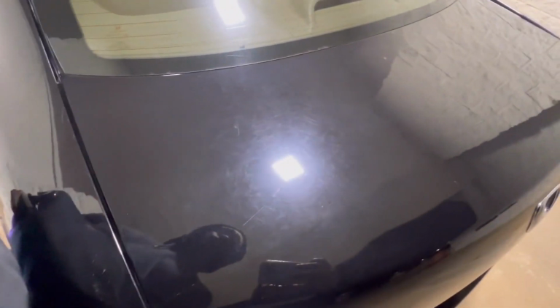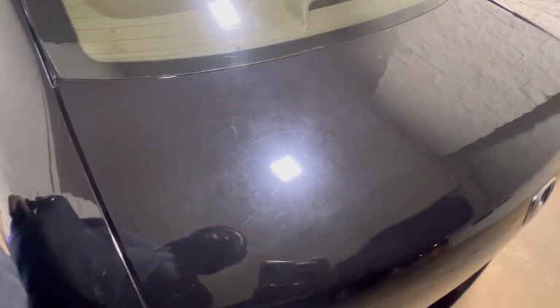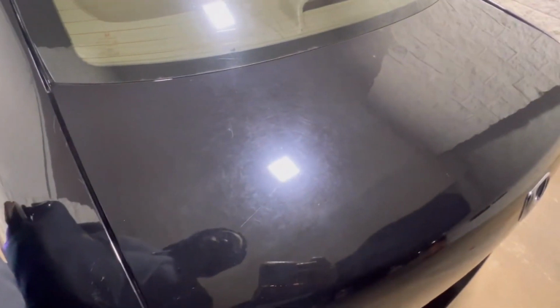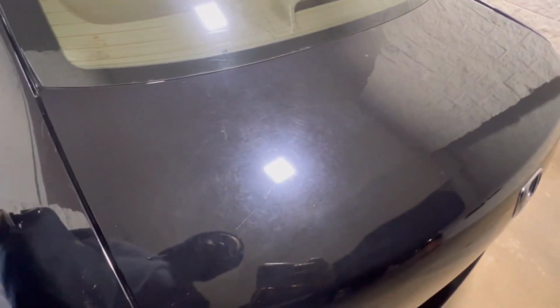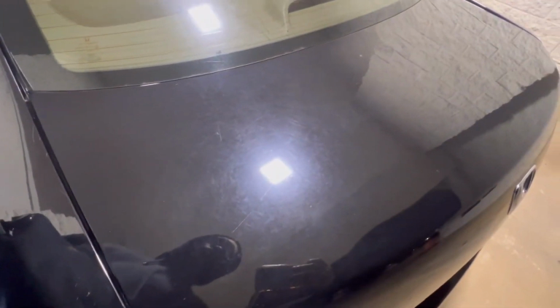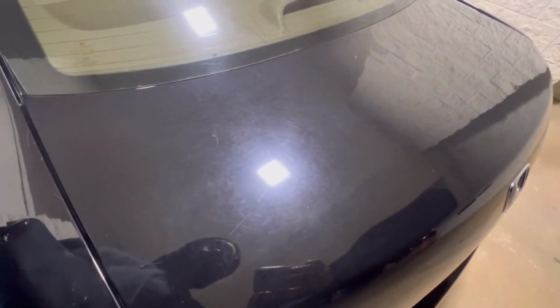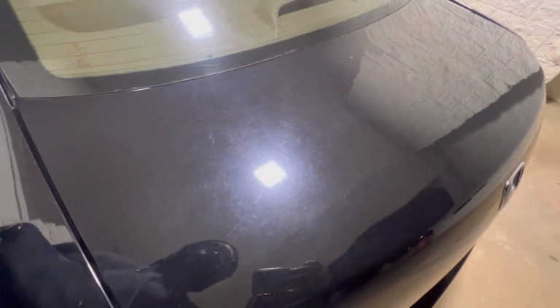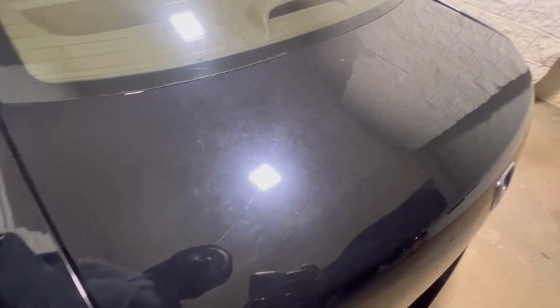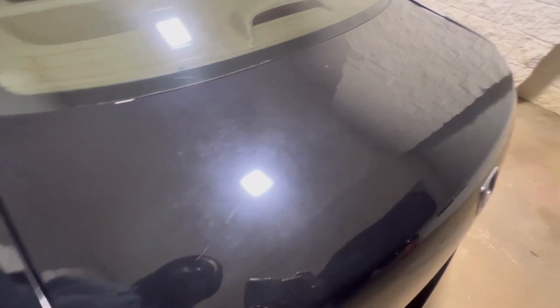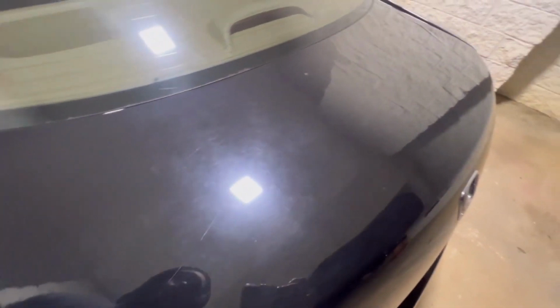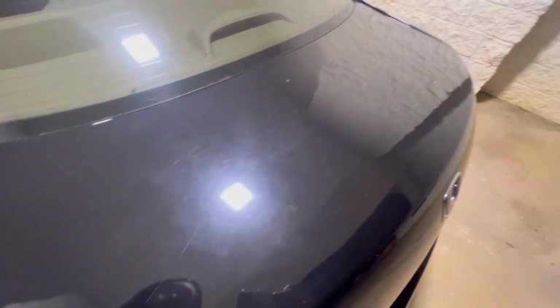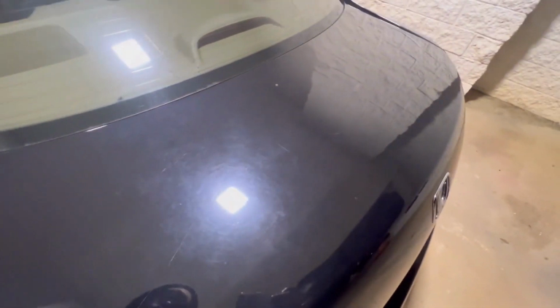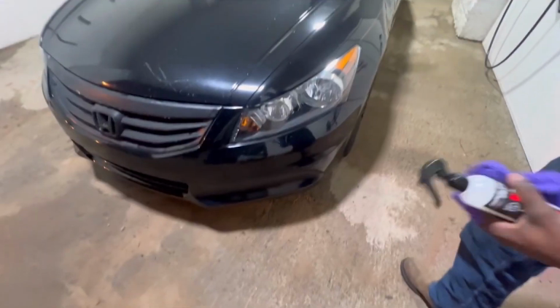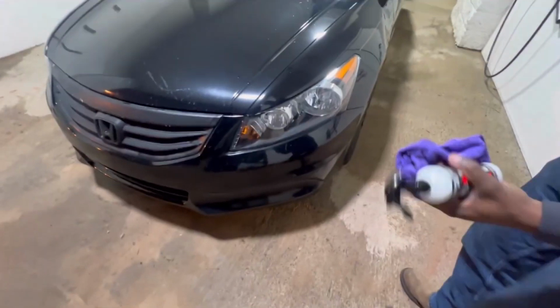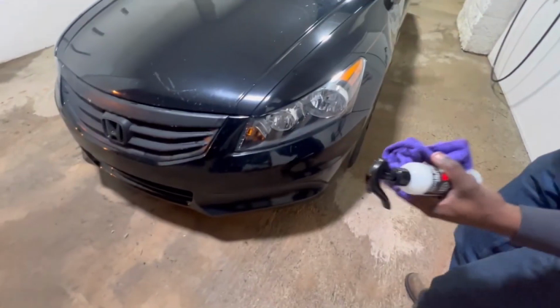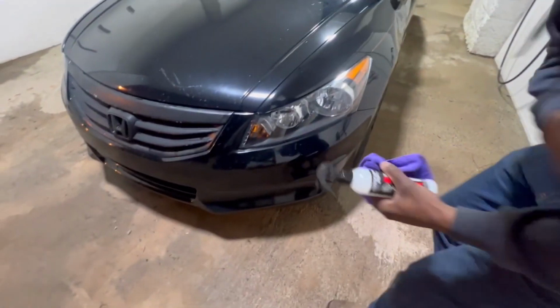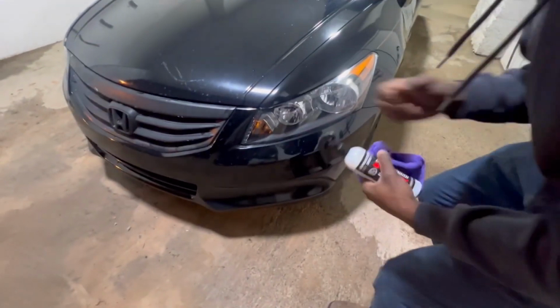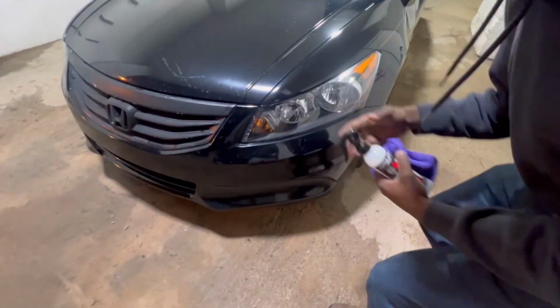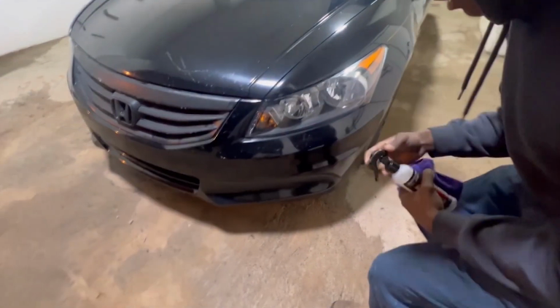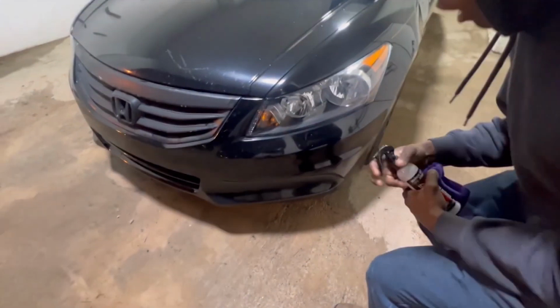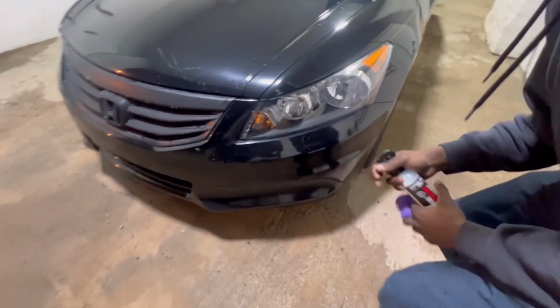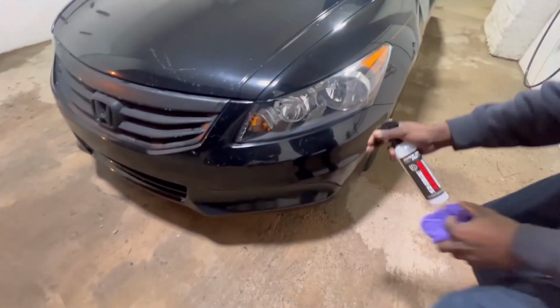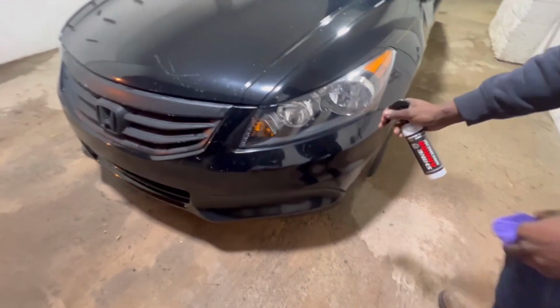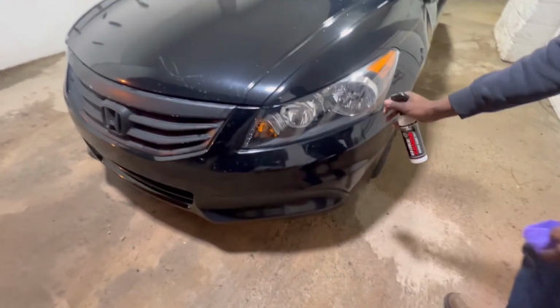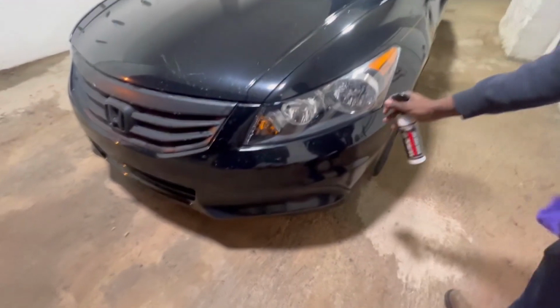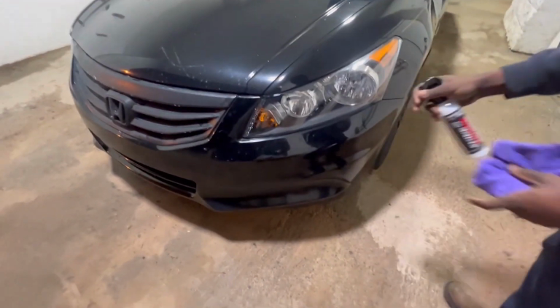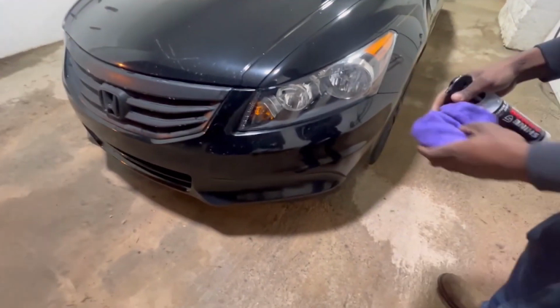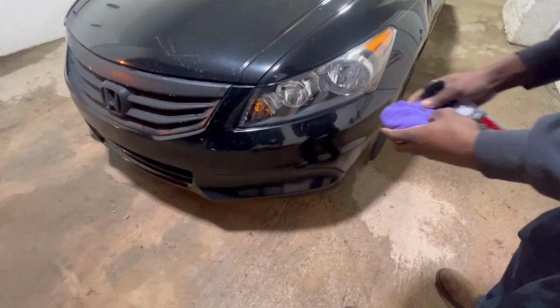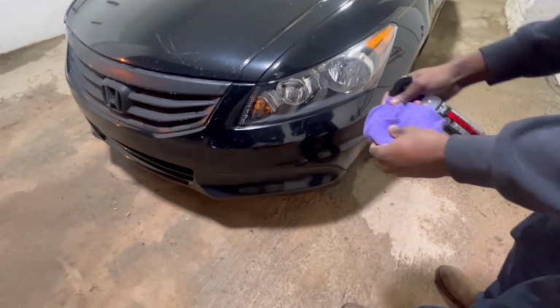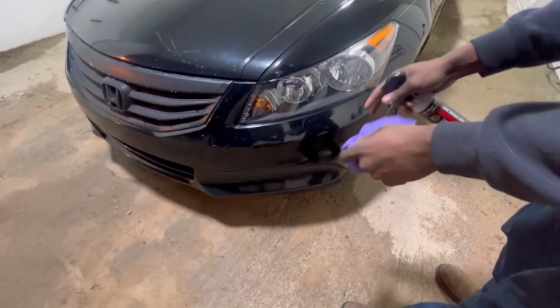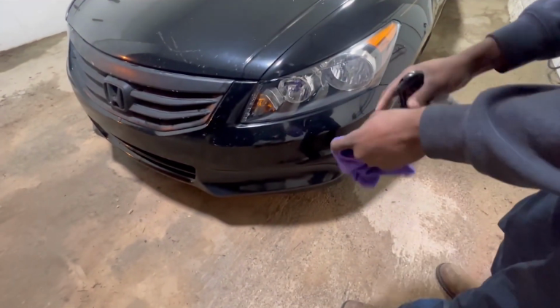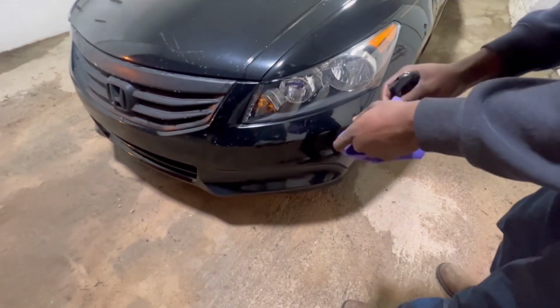It just made it smoother, really. So guys, I'm gonna do one of the areas with the headlight right here.